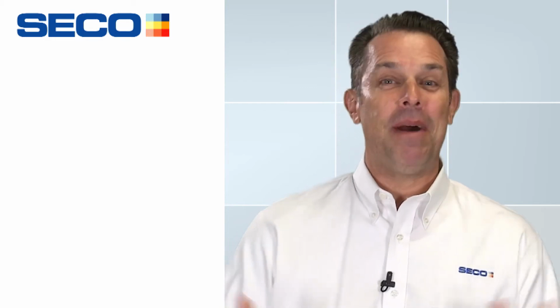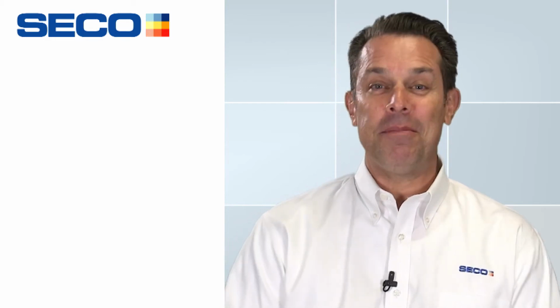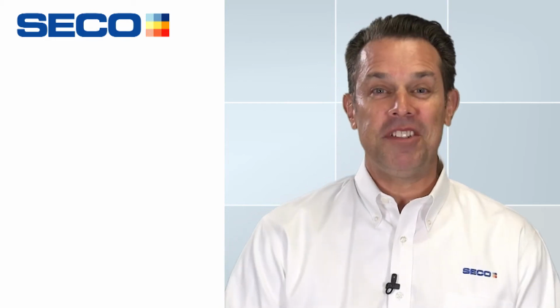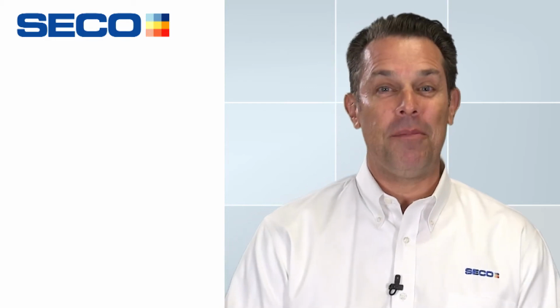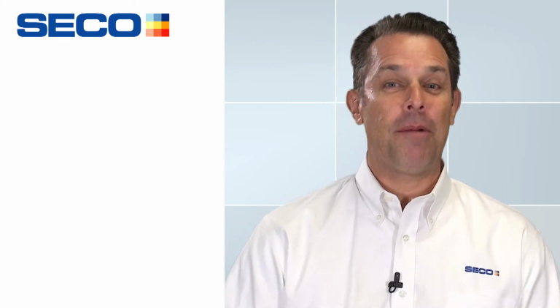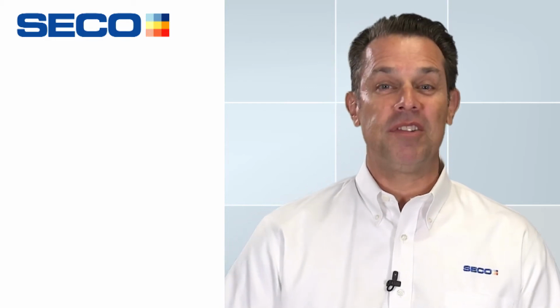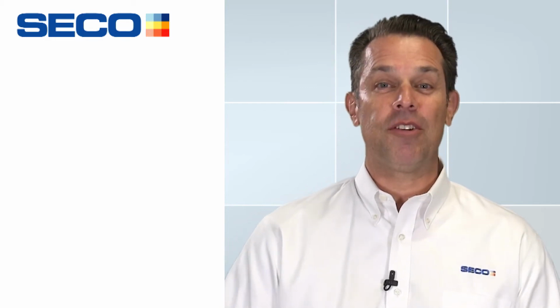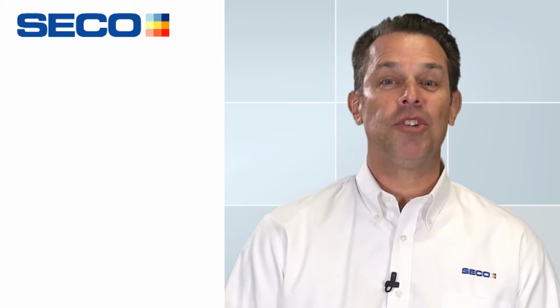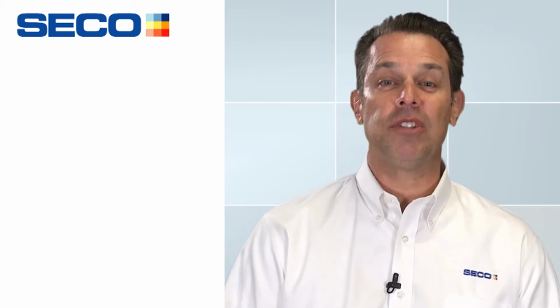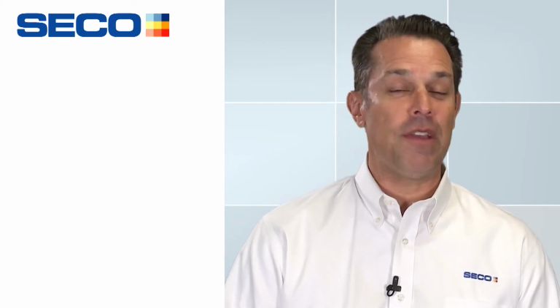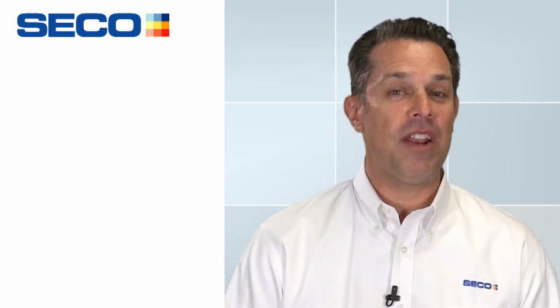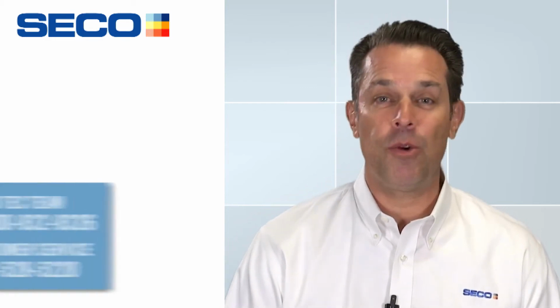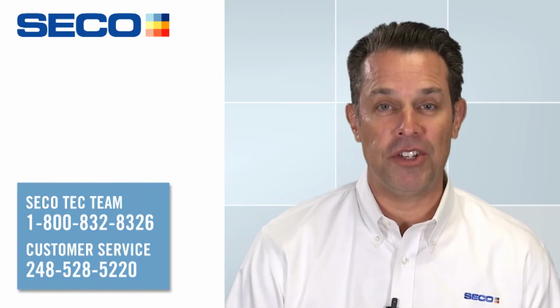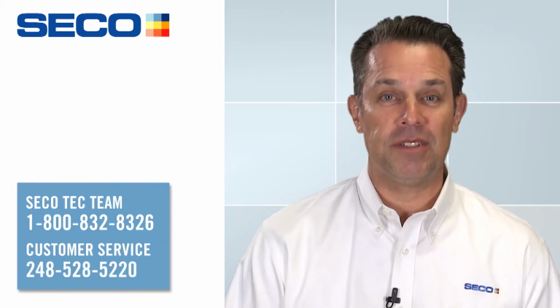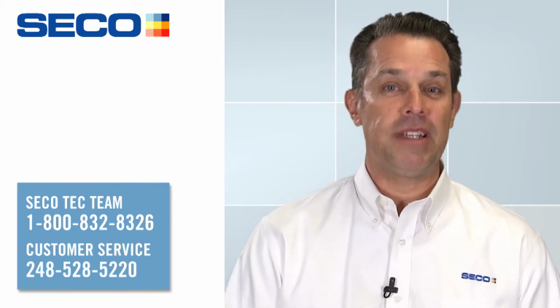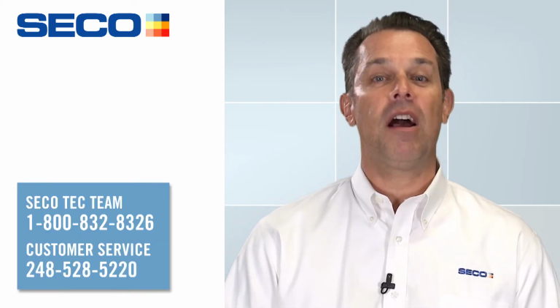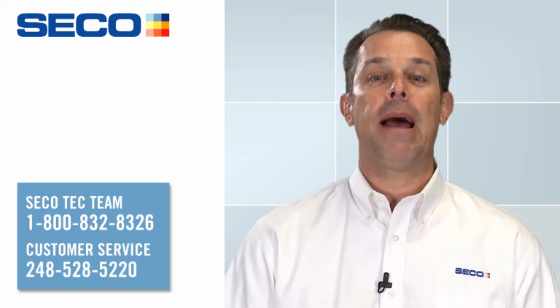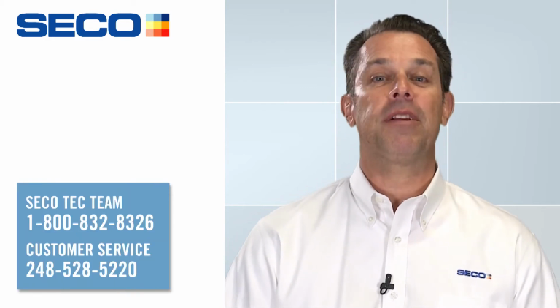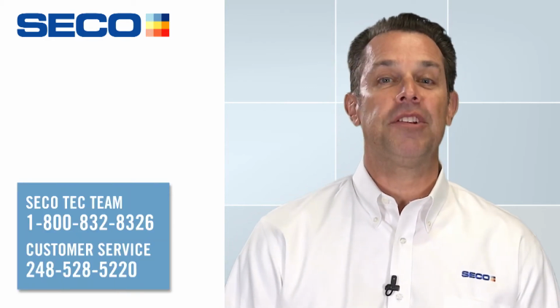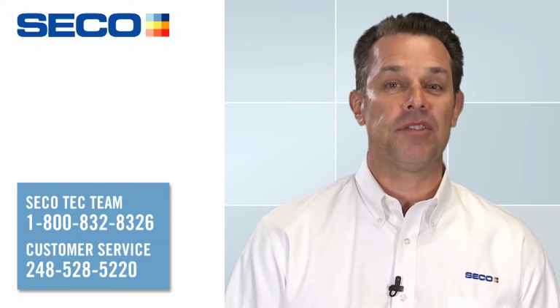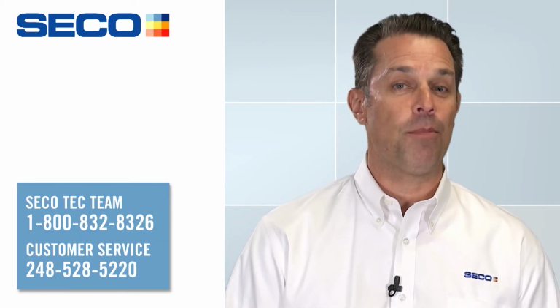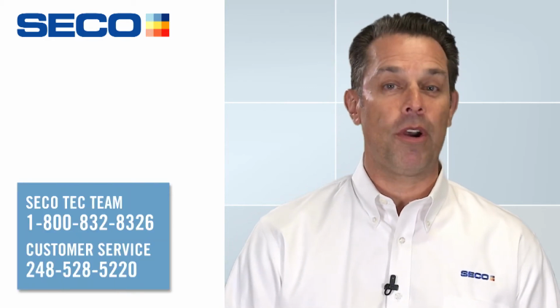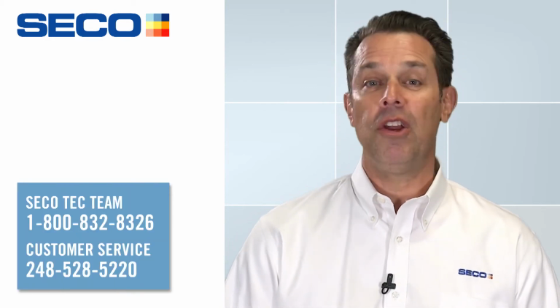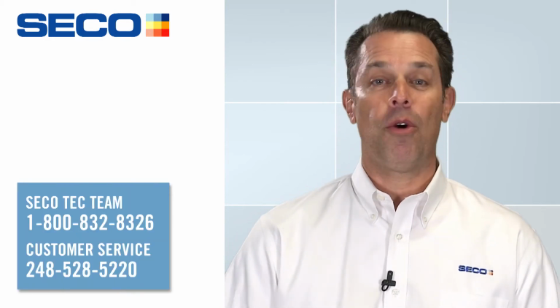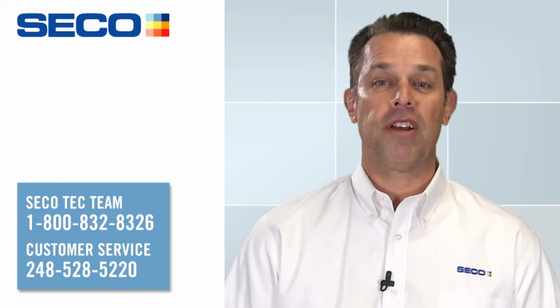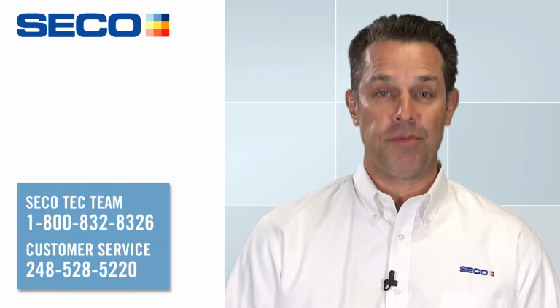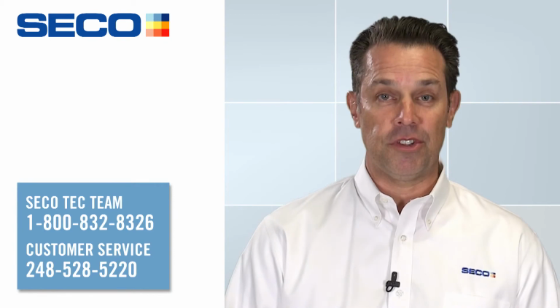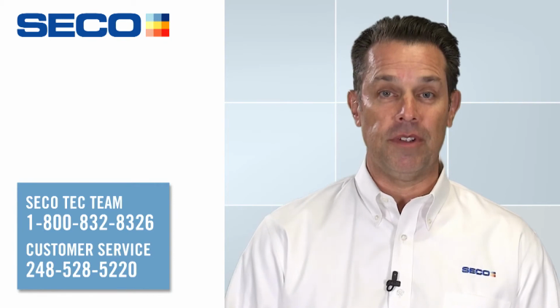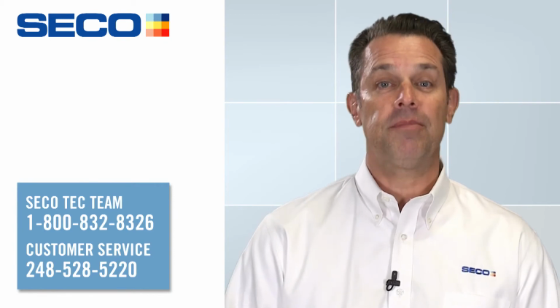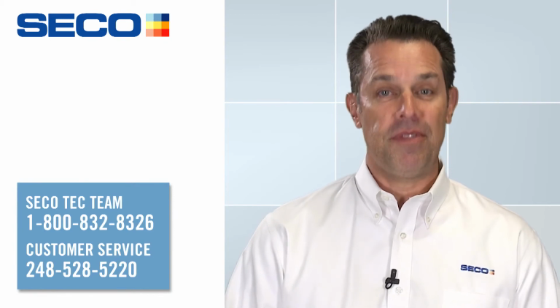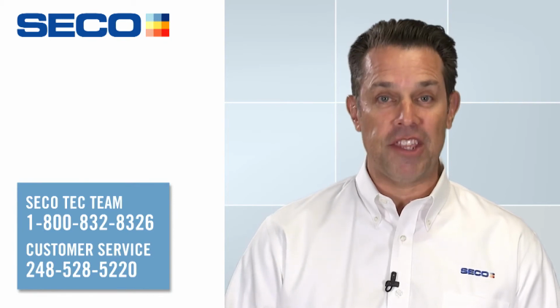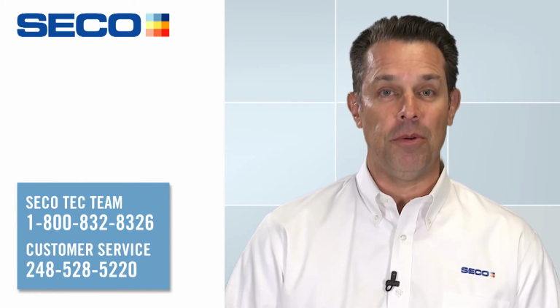My name is Tim, I'm with Seco Tools. If you have any questions, please call application support or customer service. Thank you.